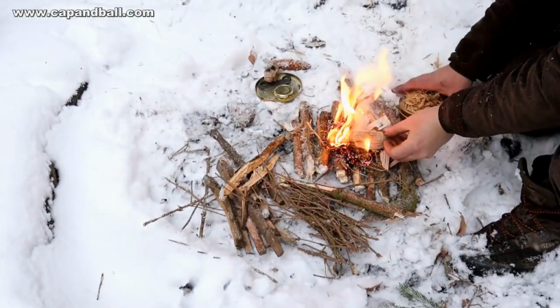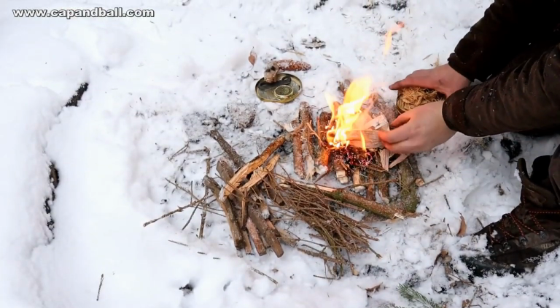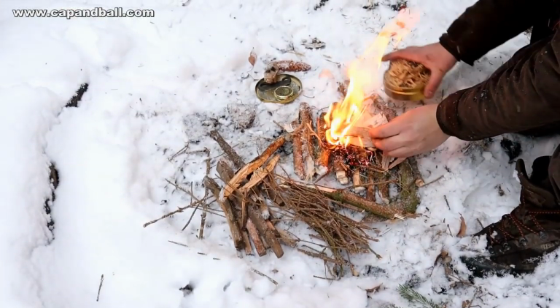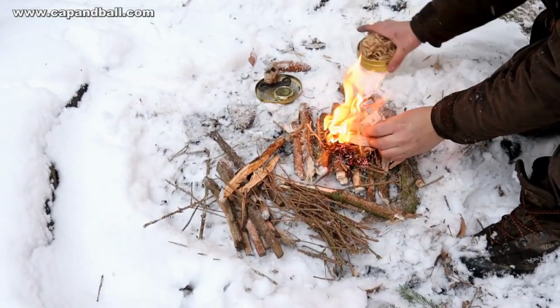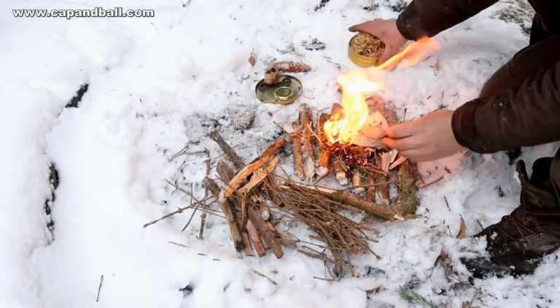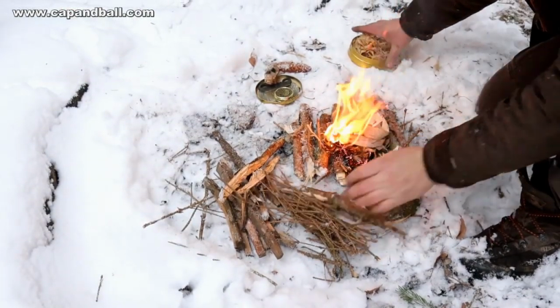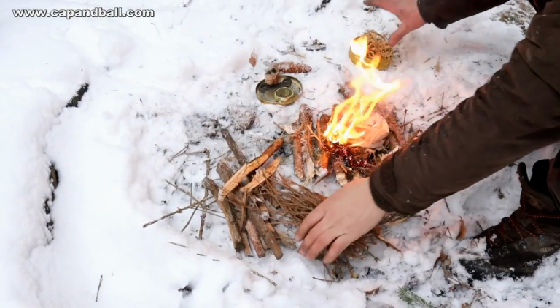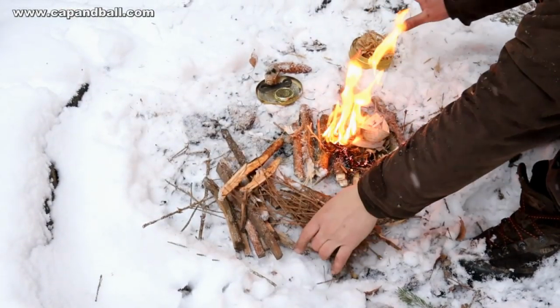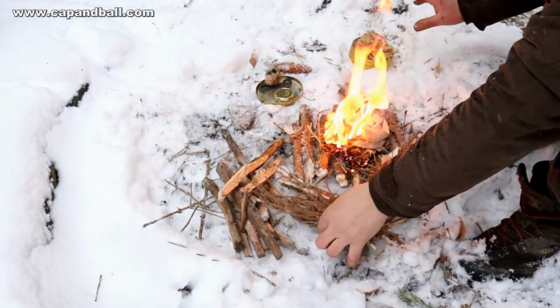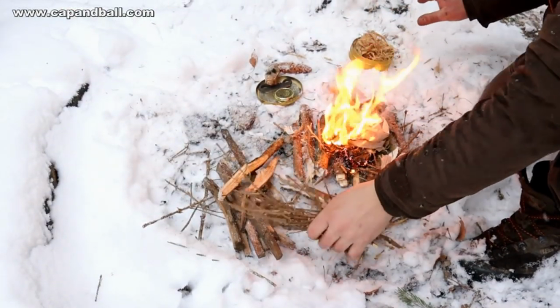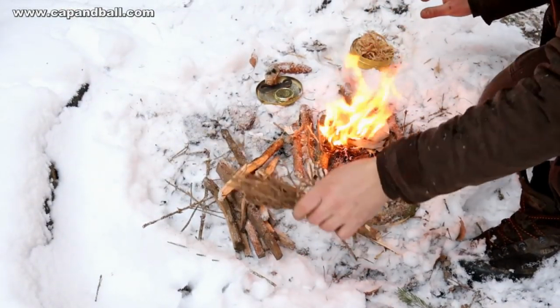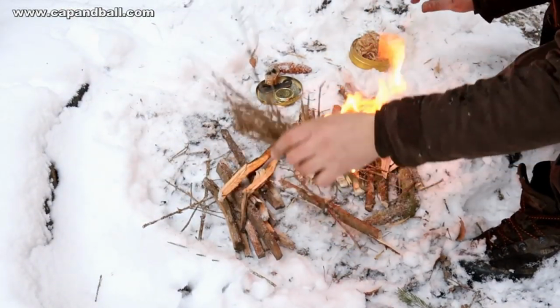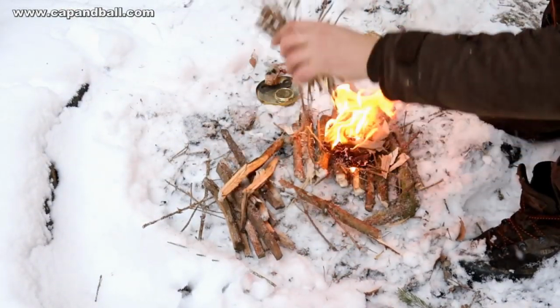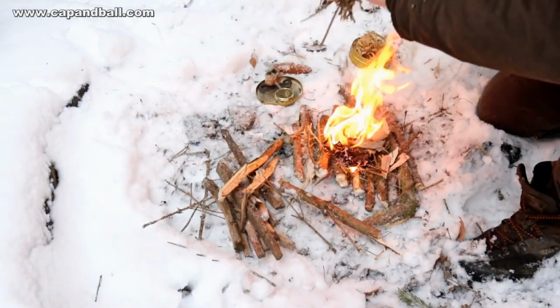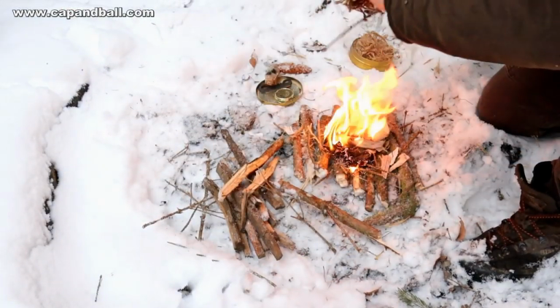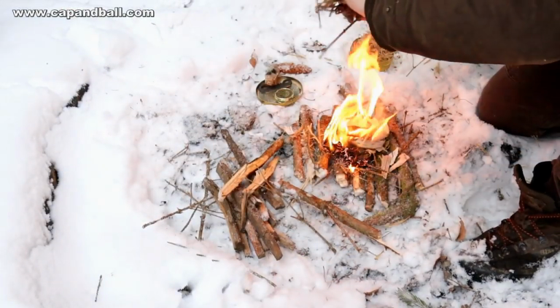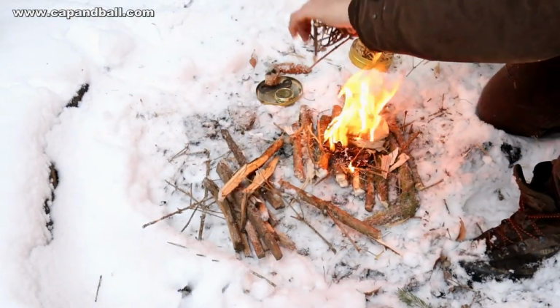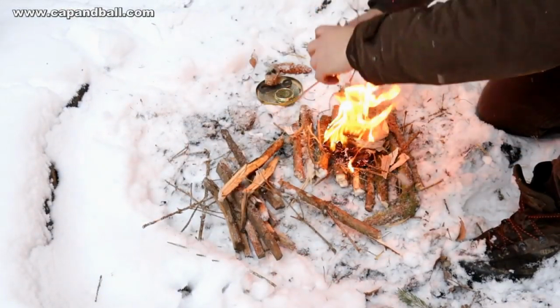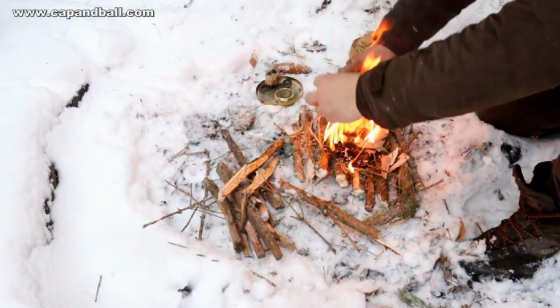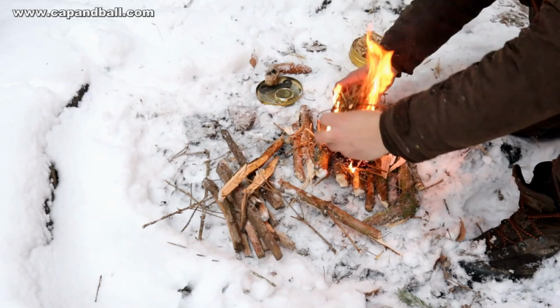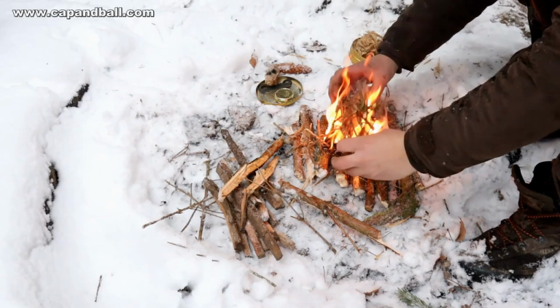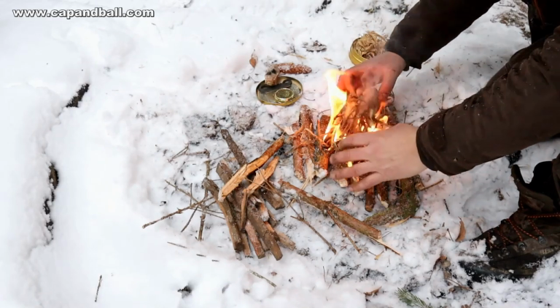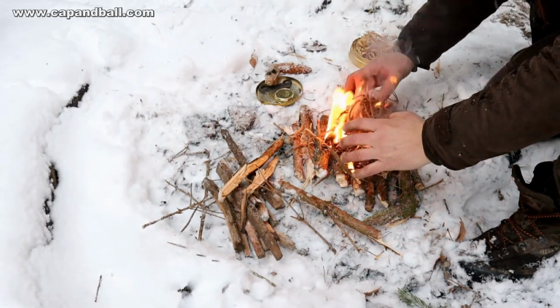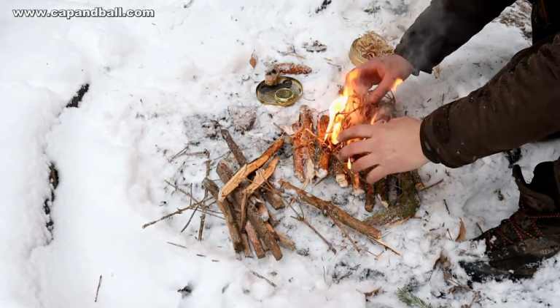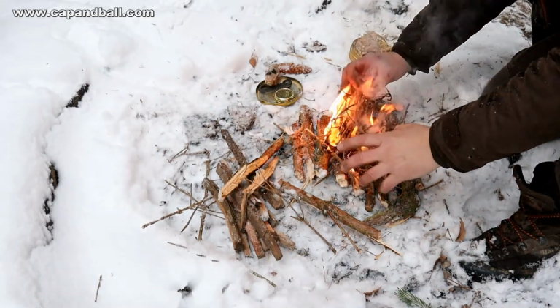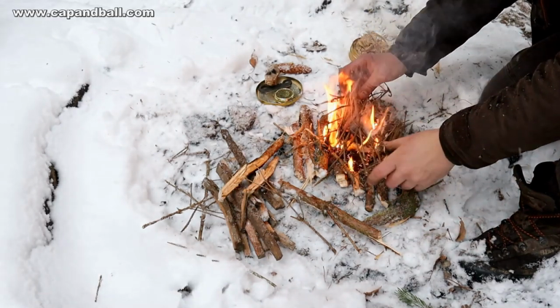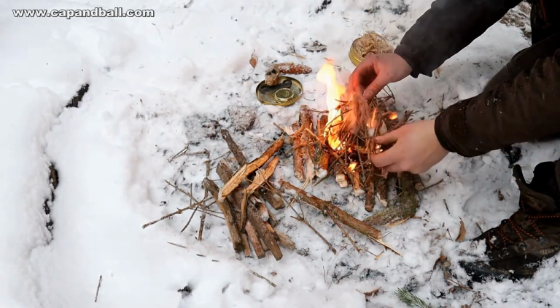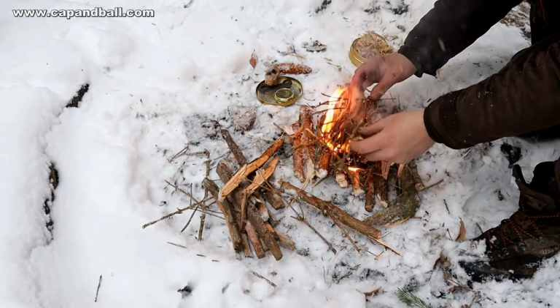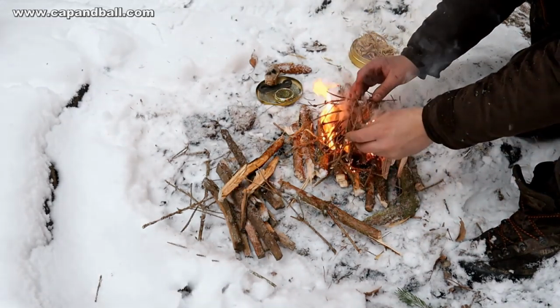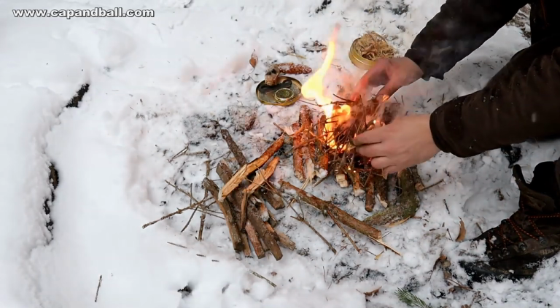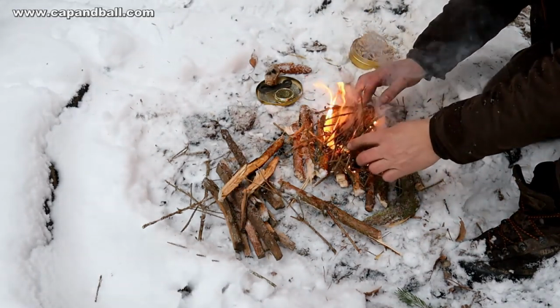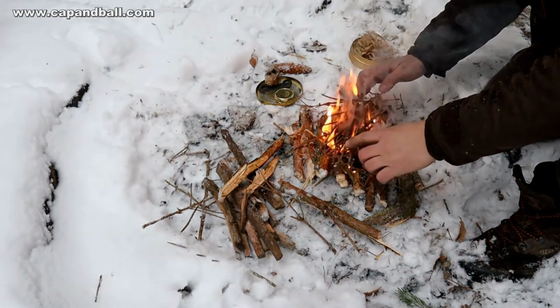First goes the birchwood bark, then the thin branches, then the feathered splits, and then the large ones.